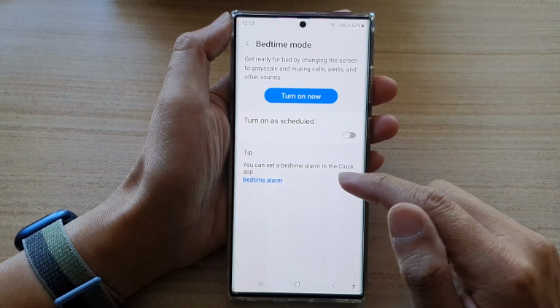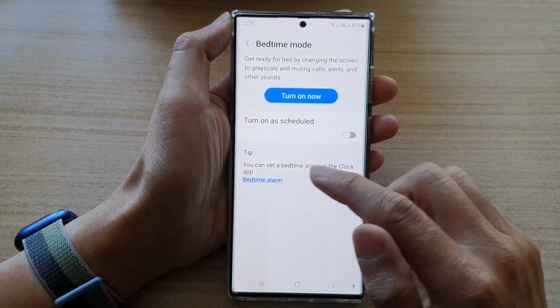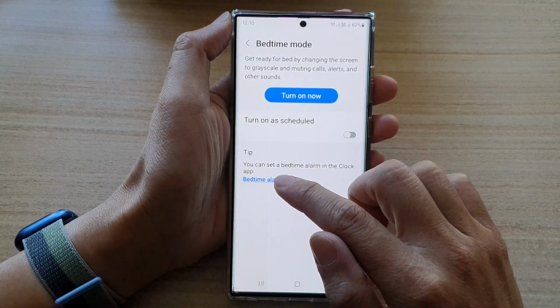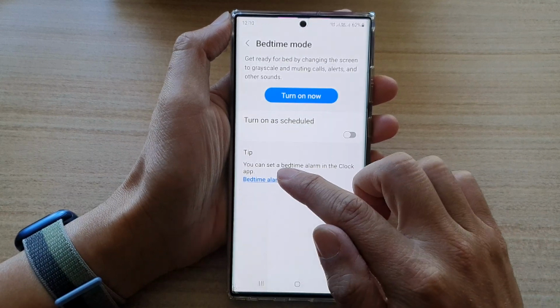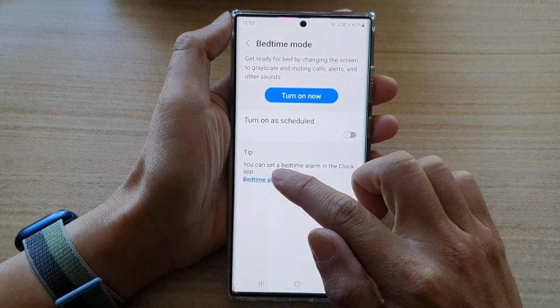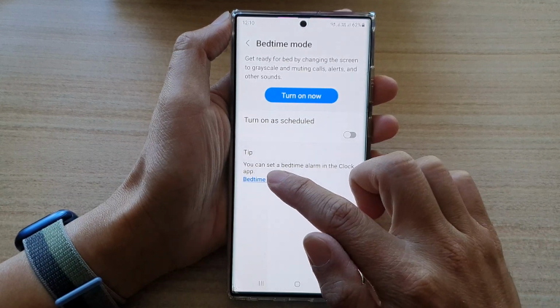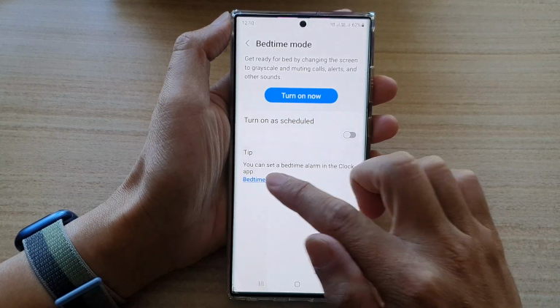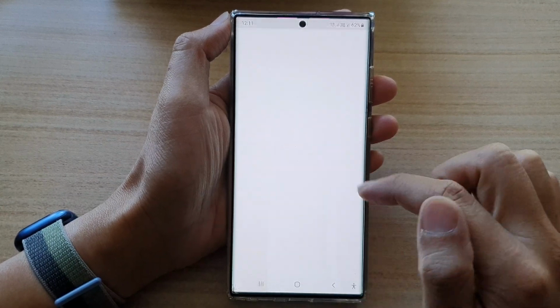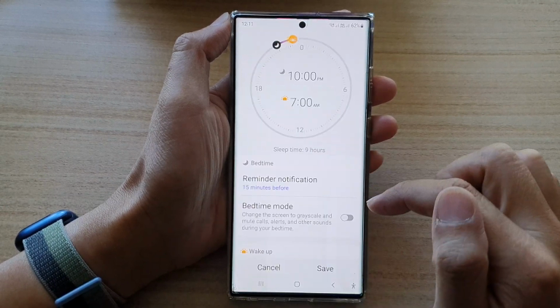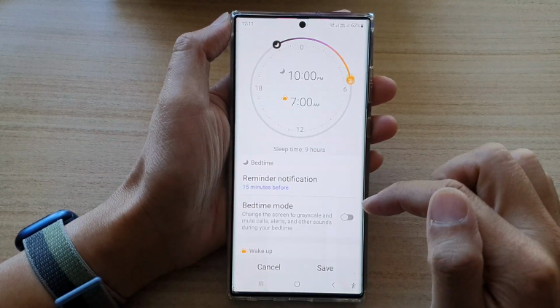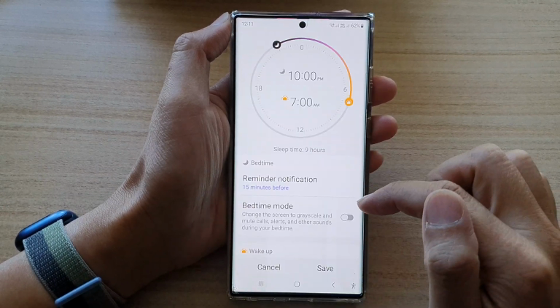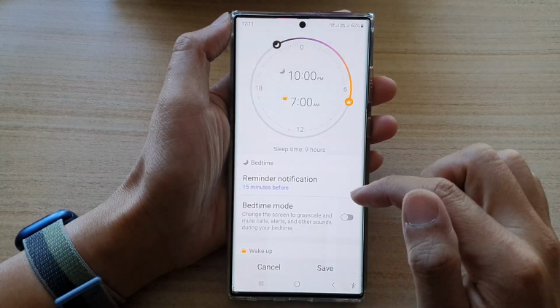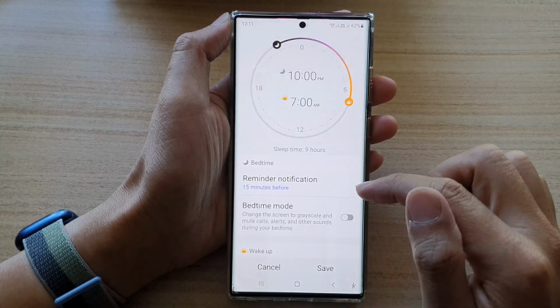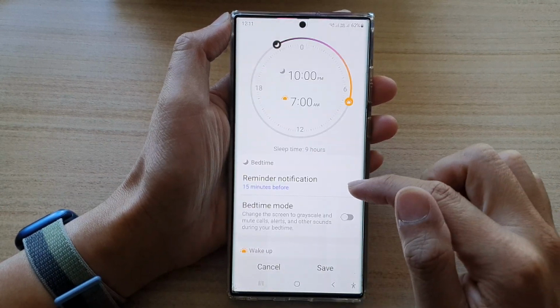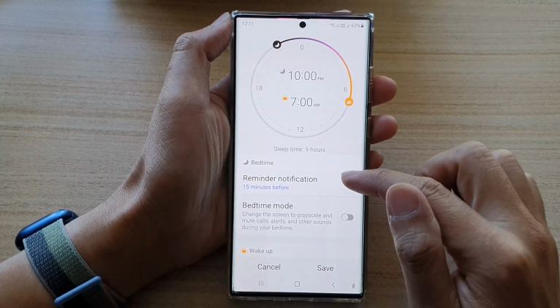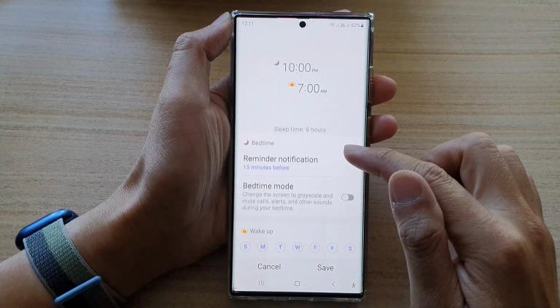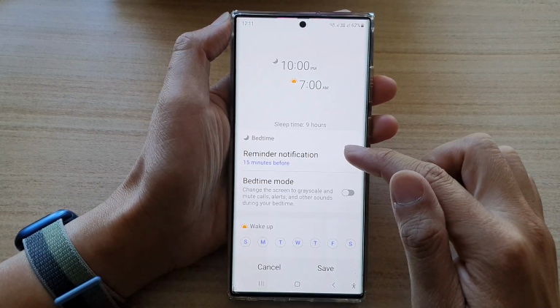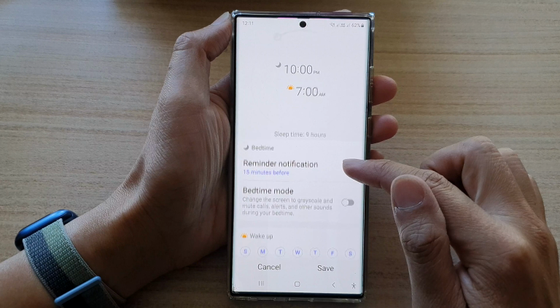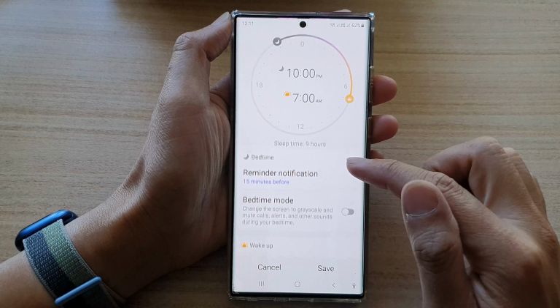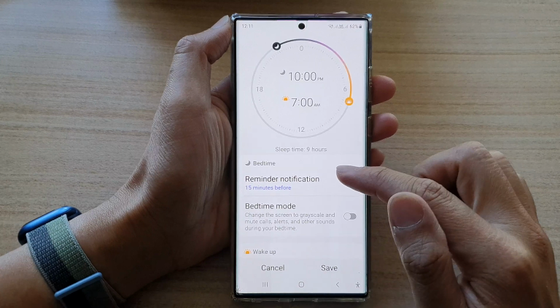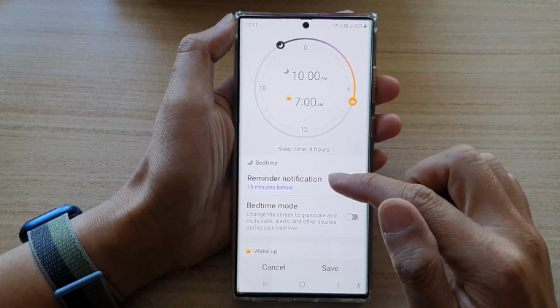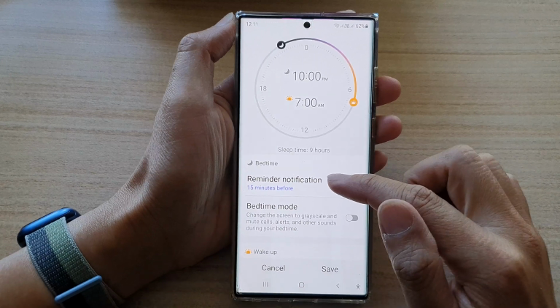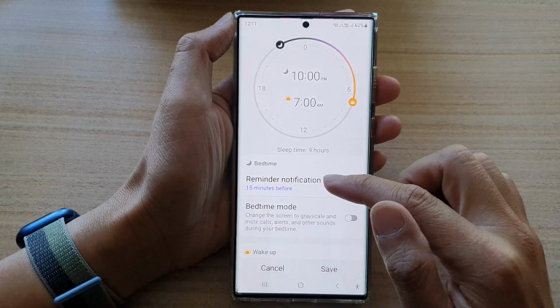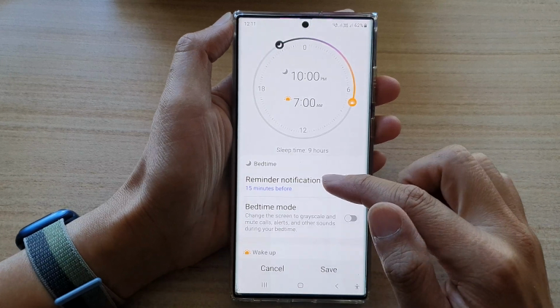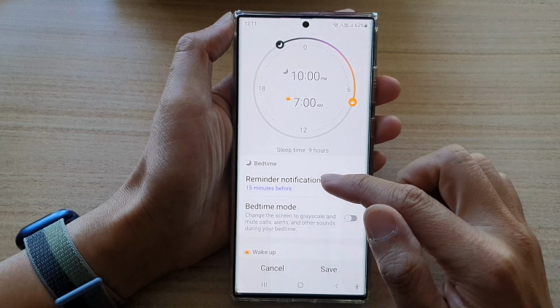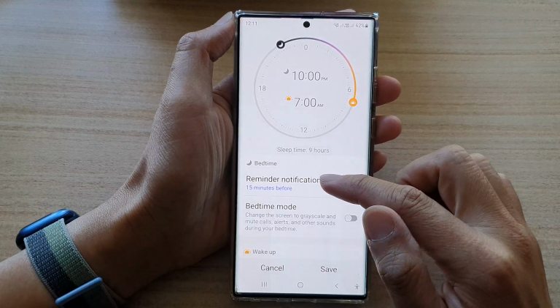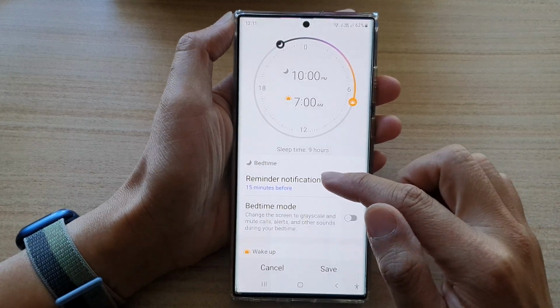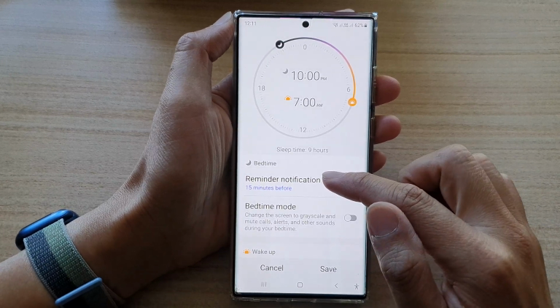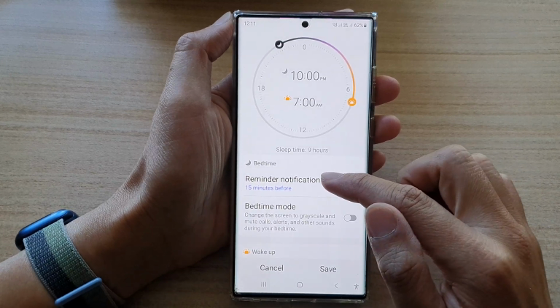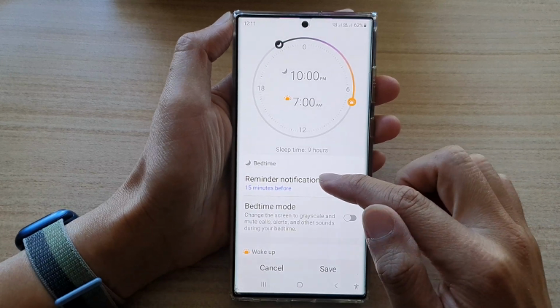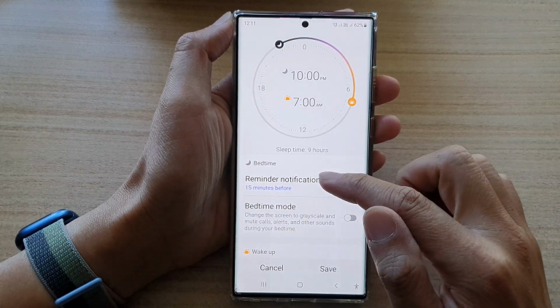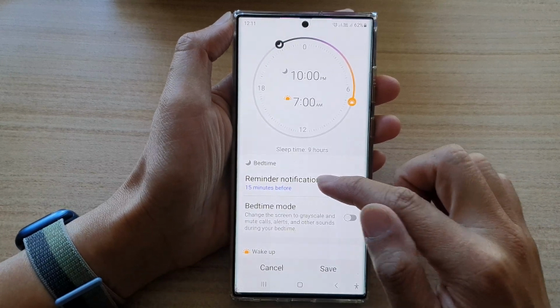In here, tap on Bedtime Alarm. At the top you can choose a reminder notification.